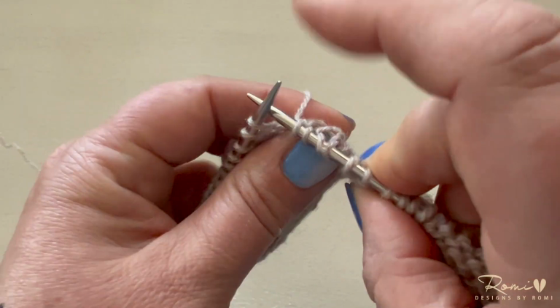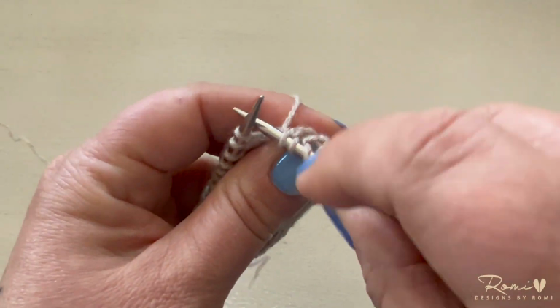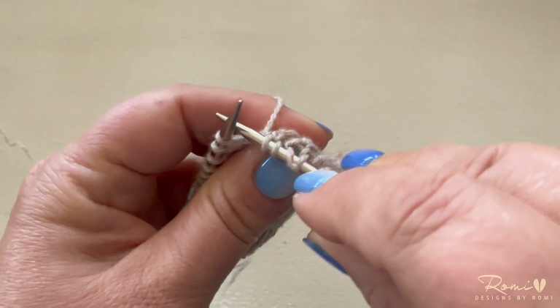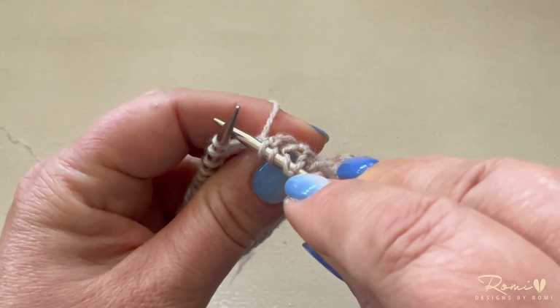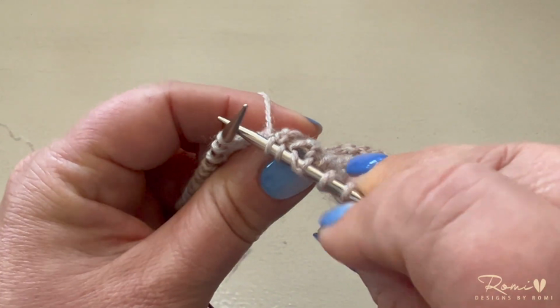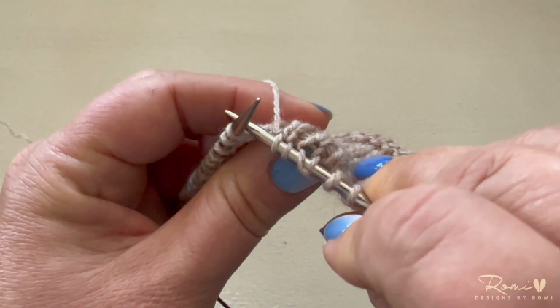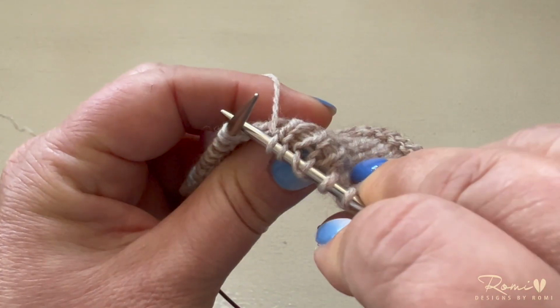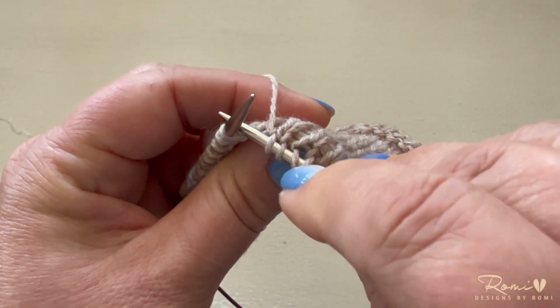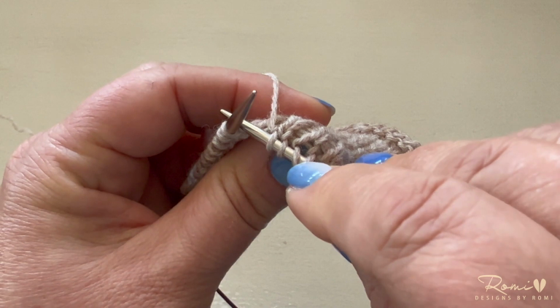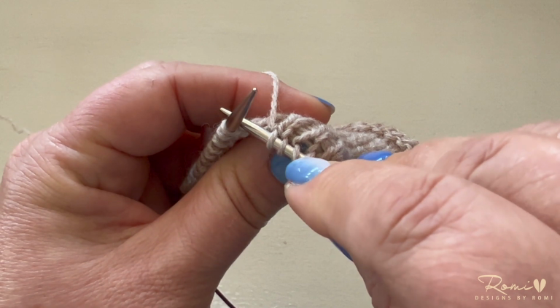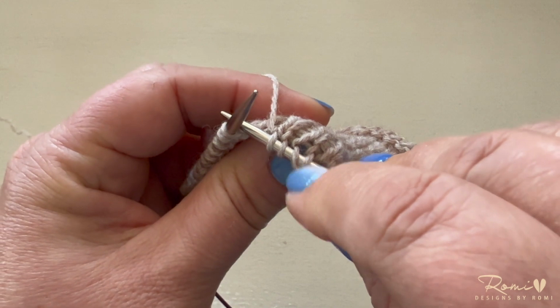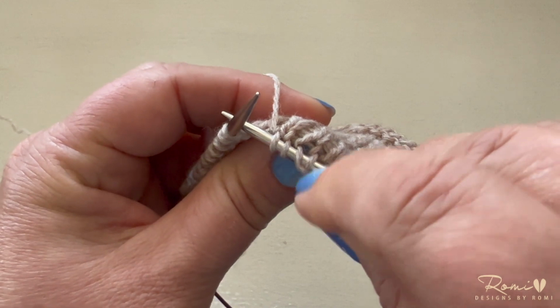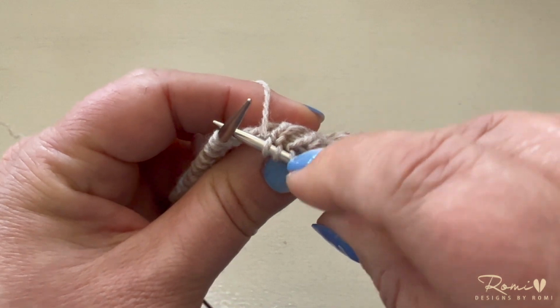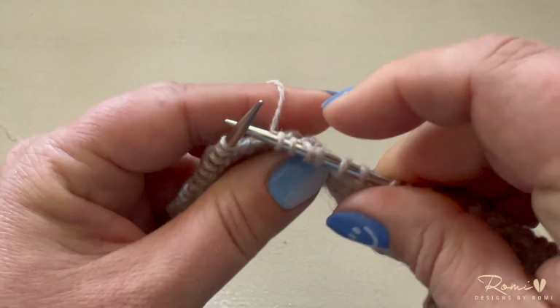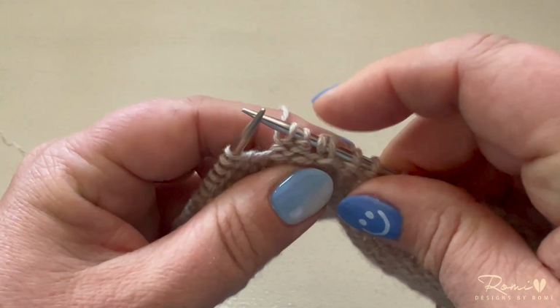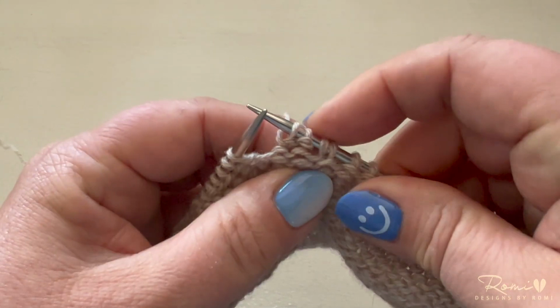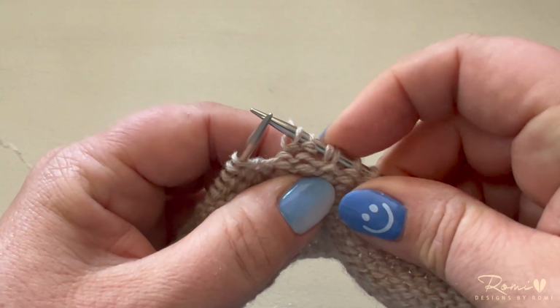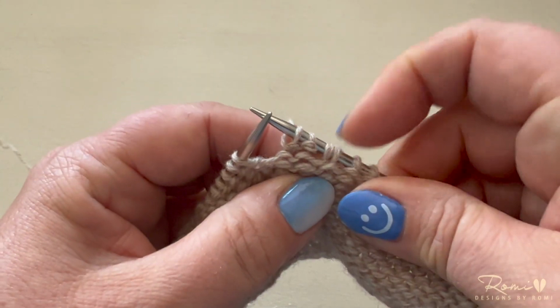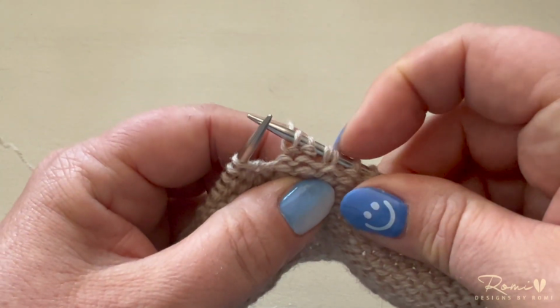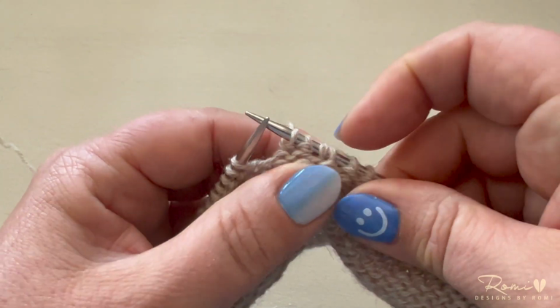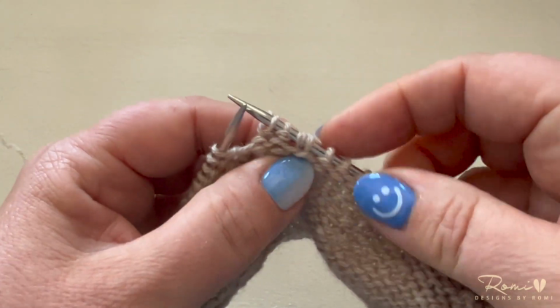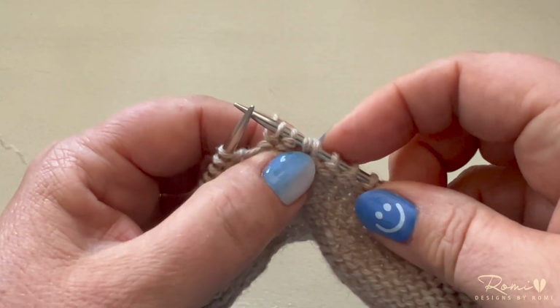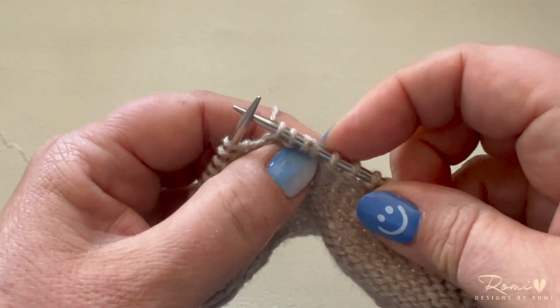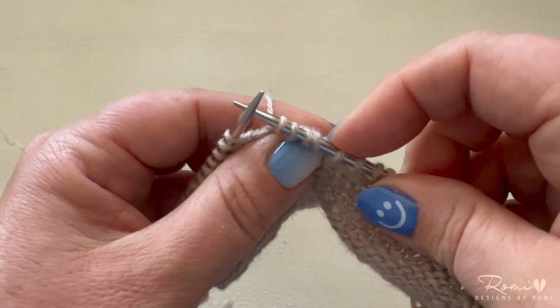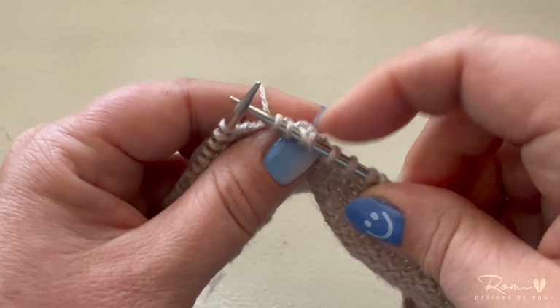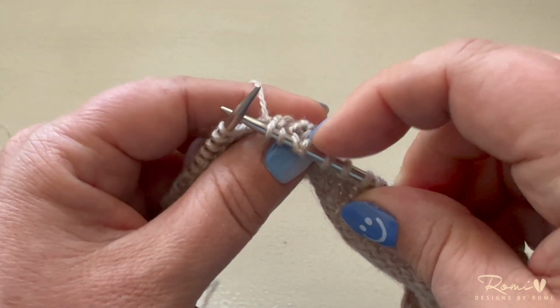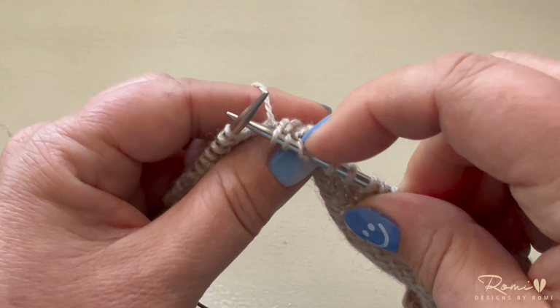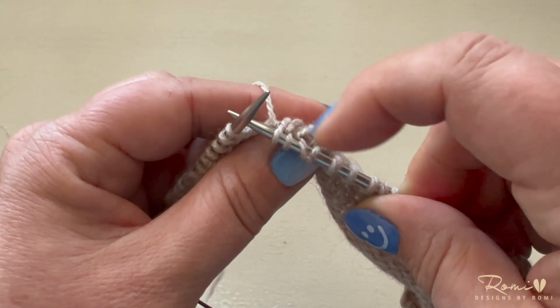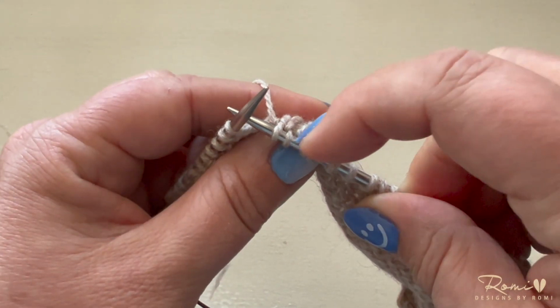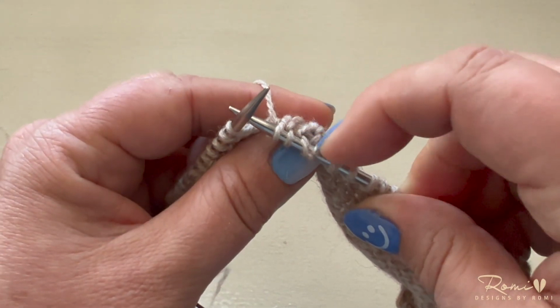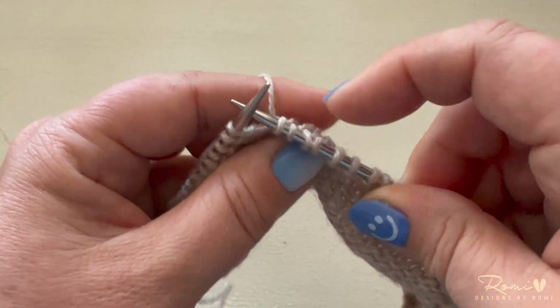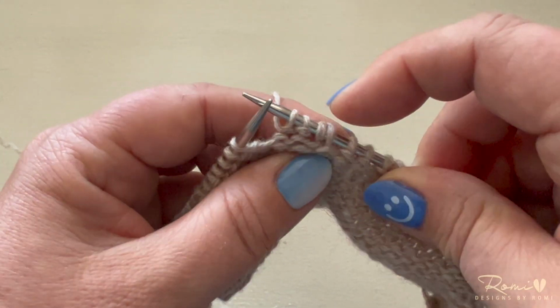This is what the double stitch looks like. It's actually just one stitch, but it looks like two stitches.